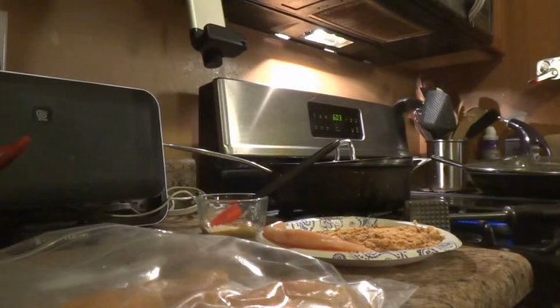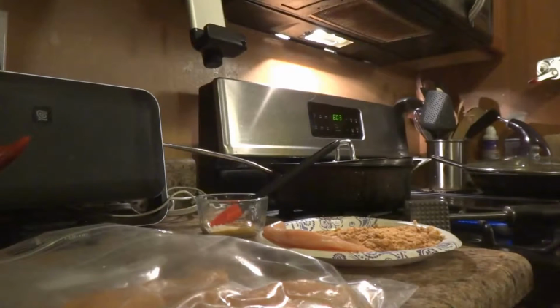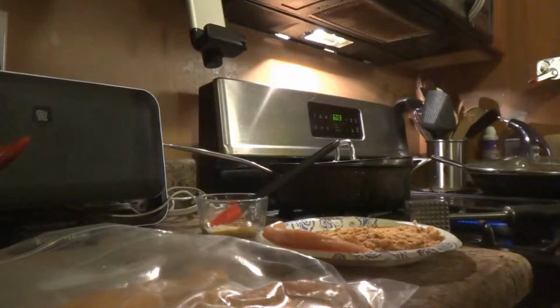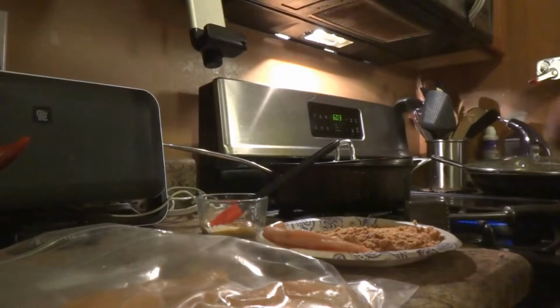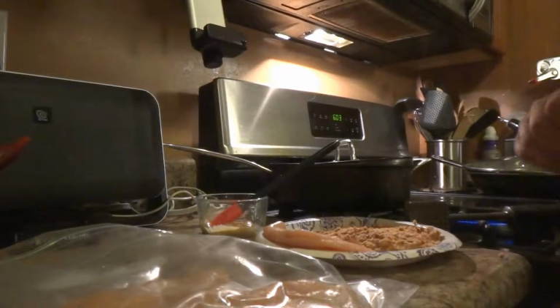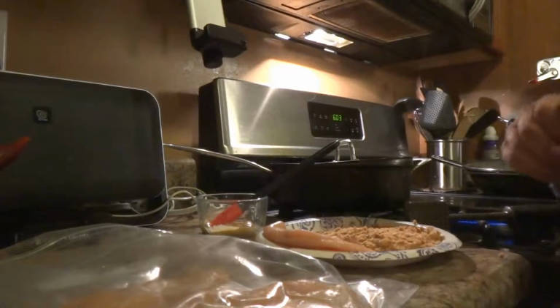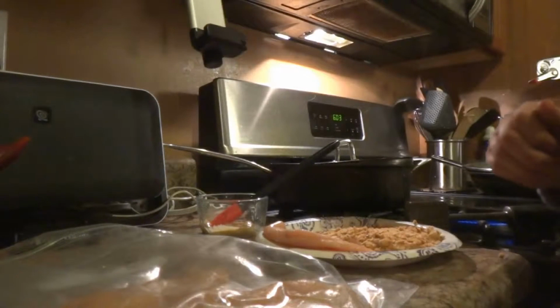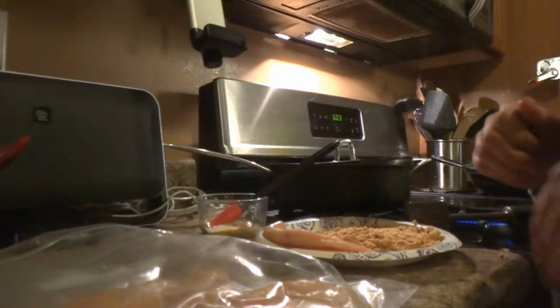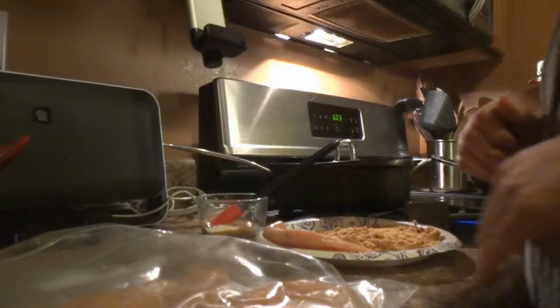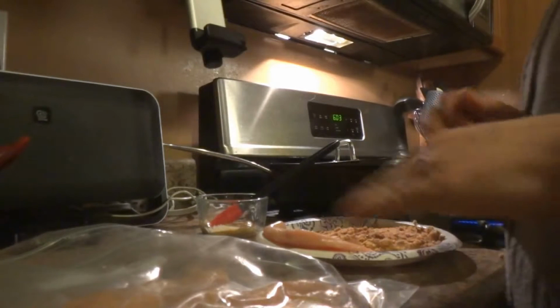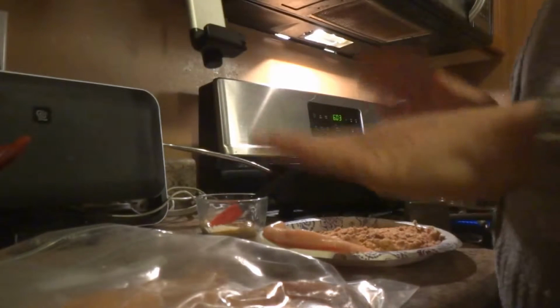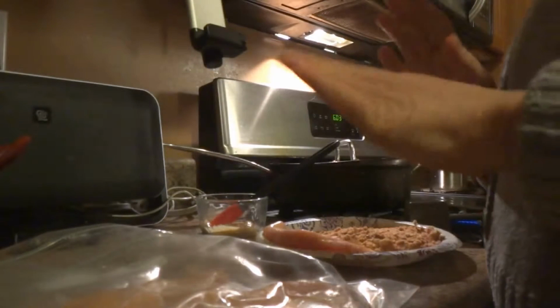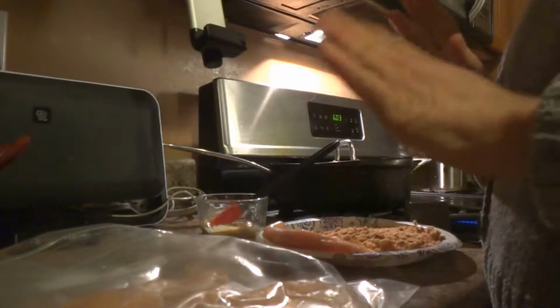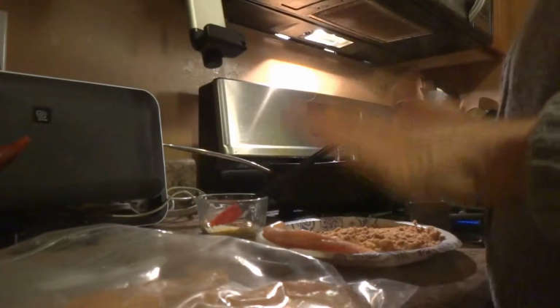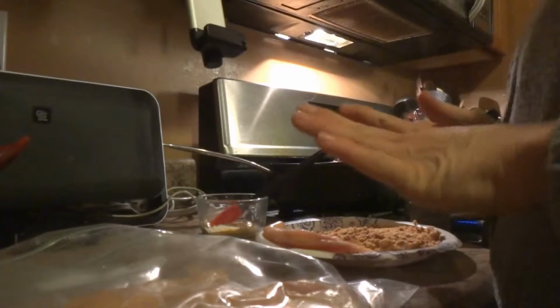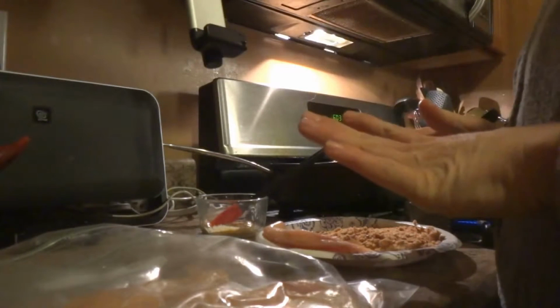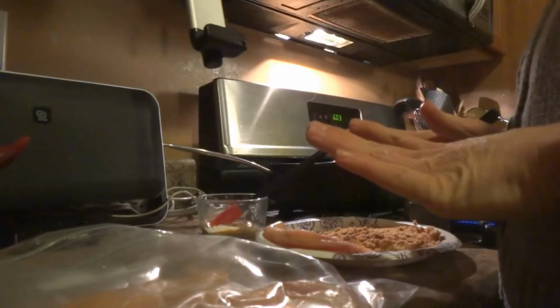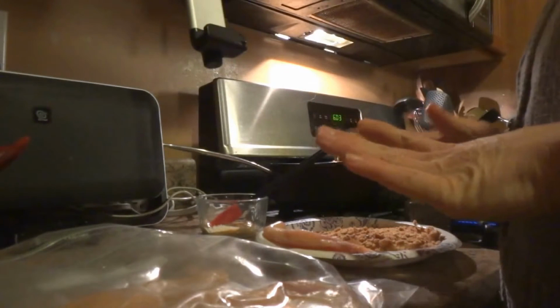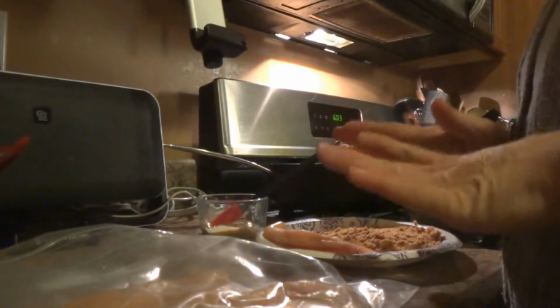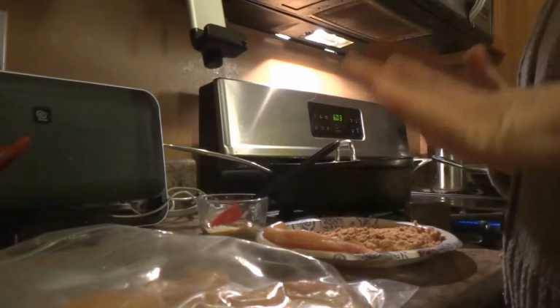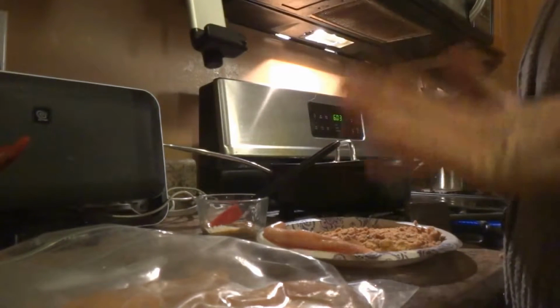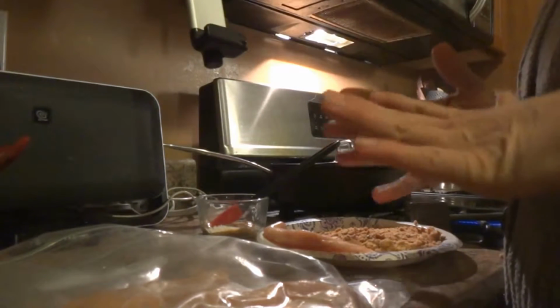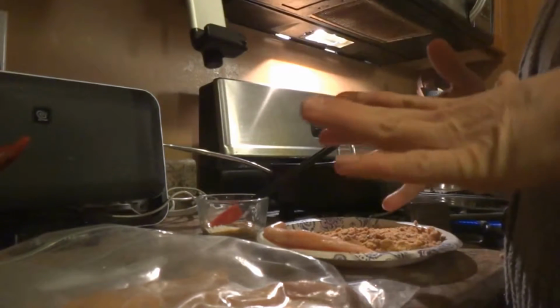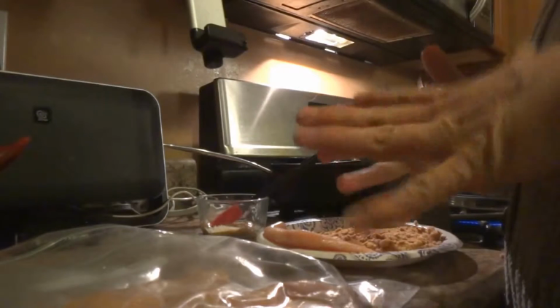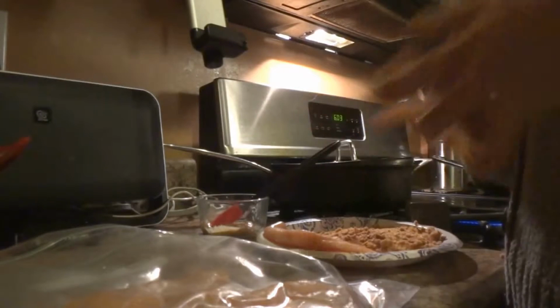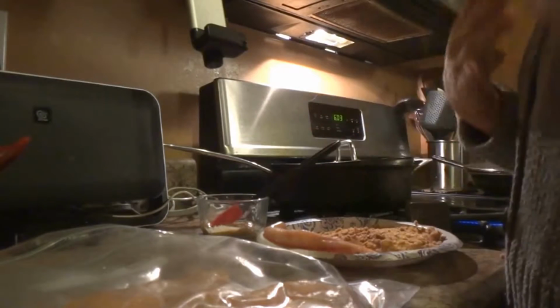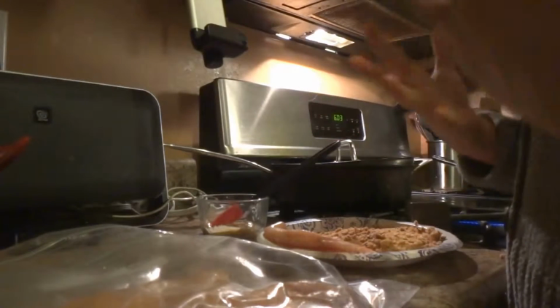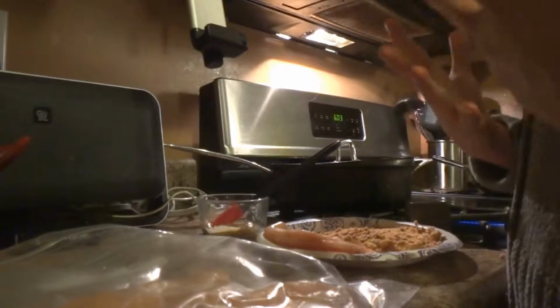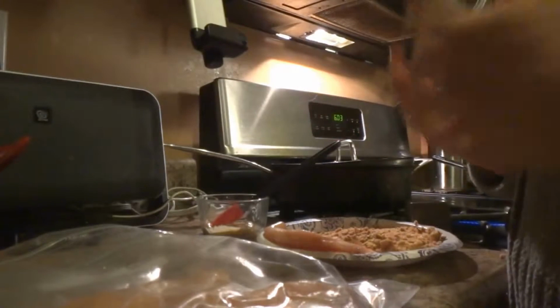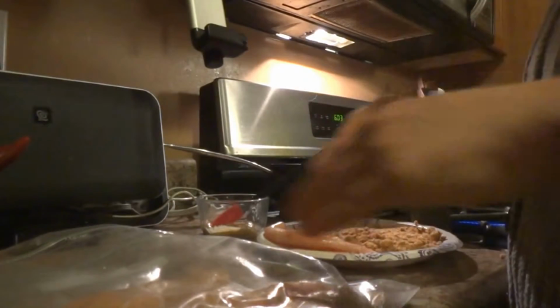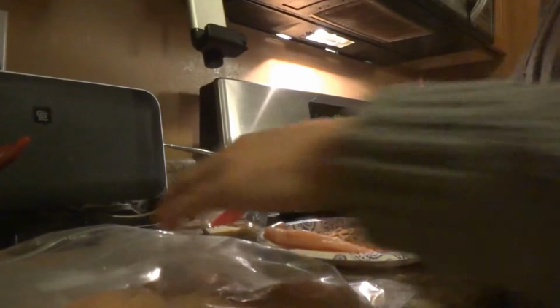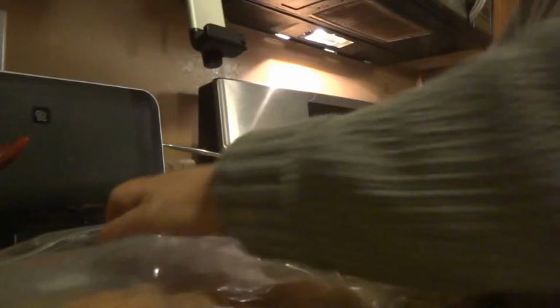Hey everyone, it's Sarah with Eat Practical and I wanted to show you a couple quick tips to help make your chicken taste a little better.